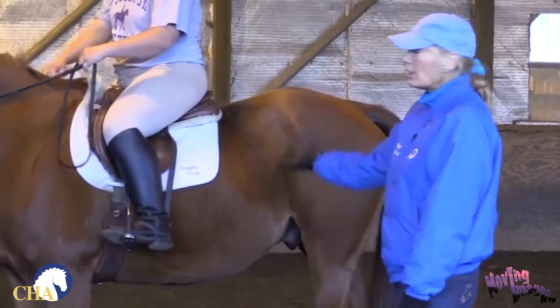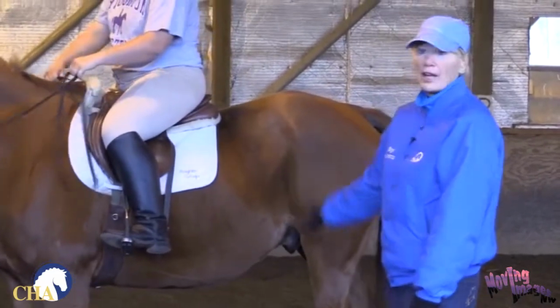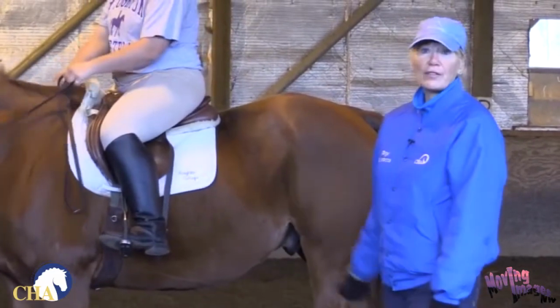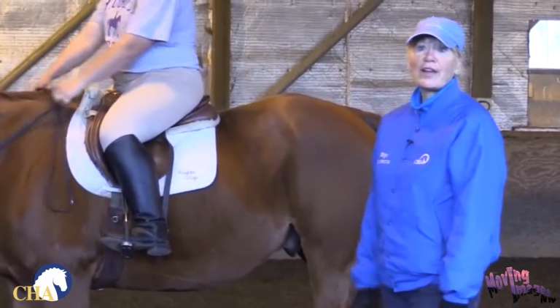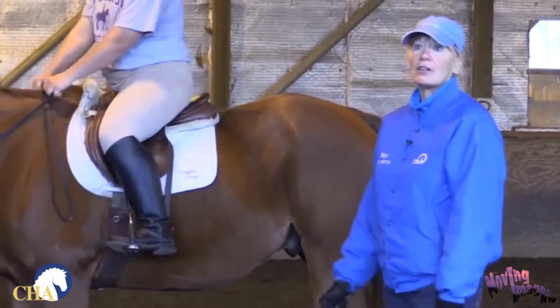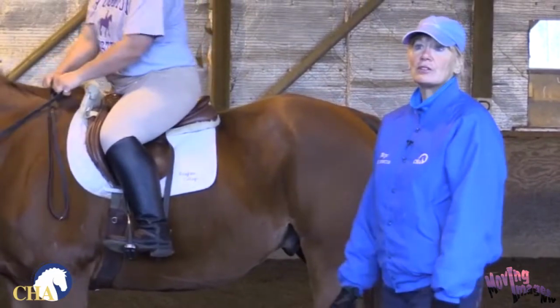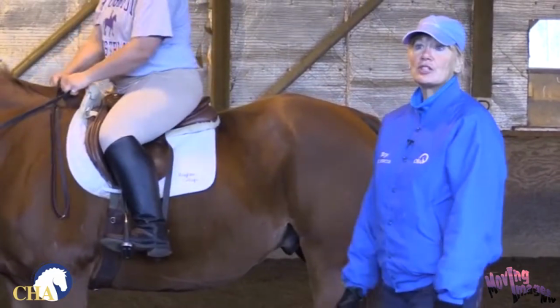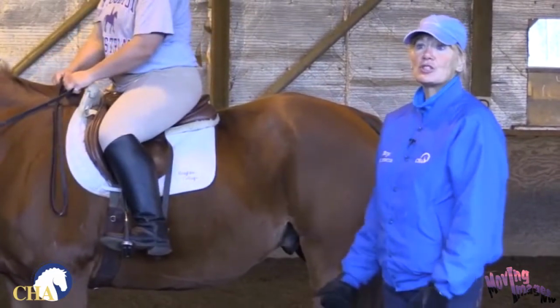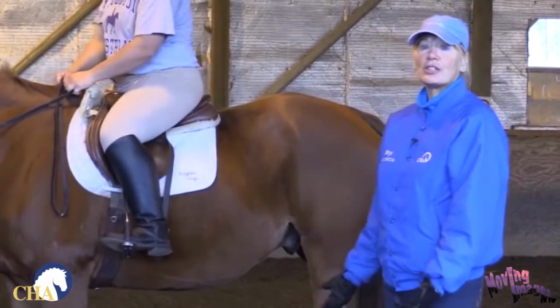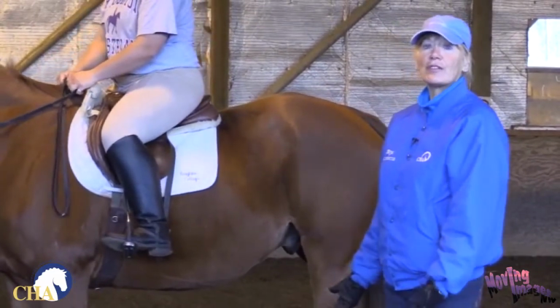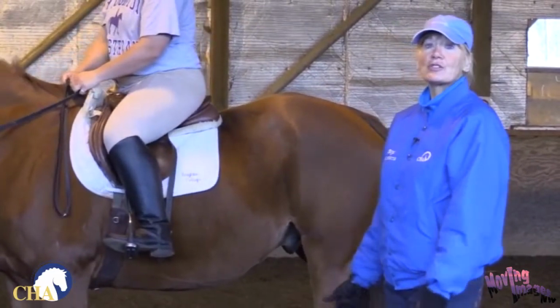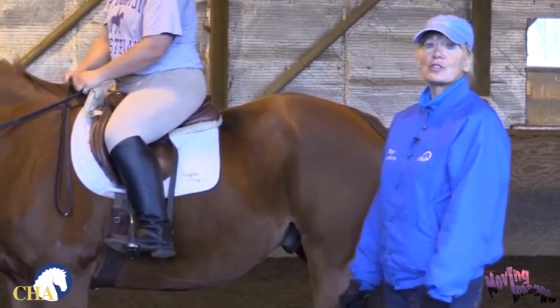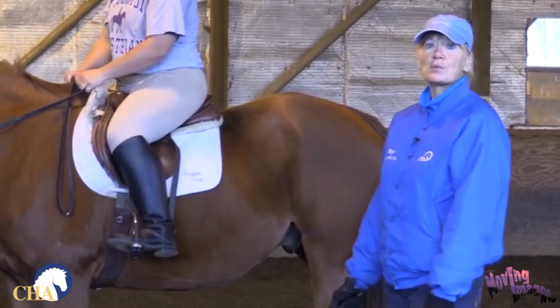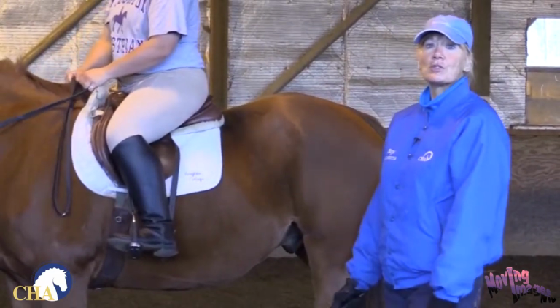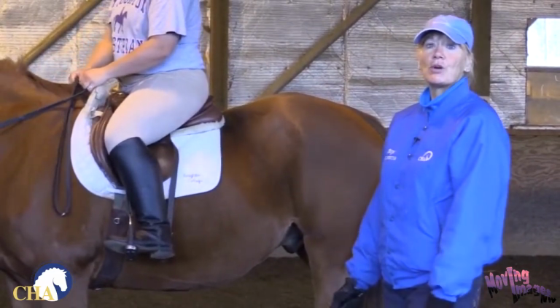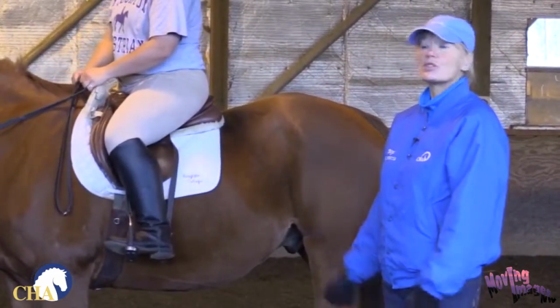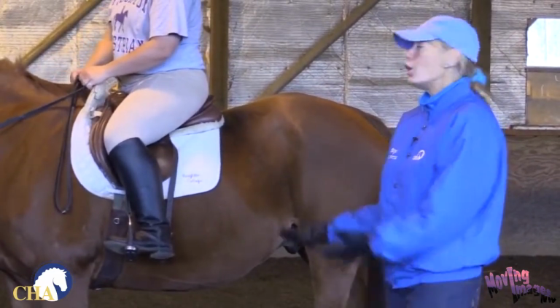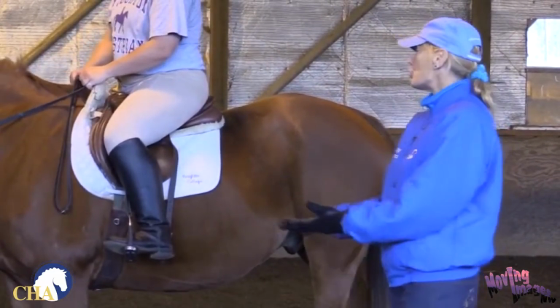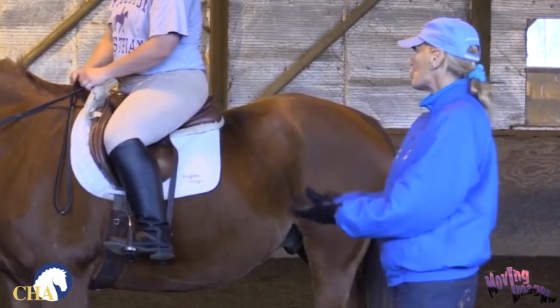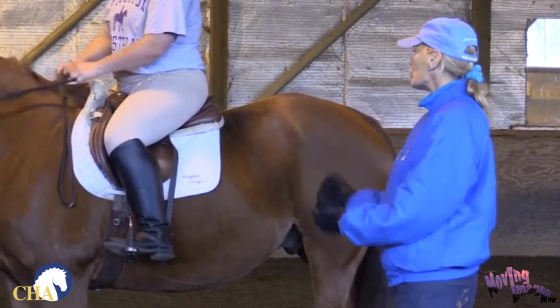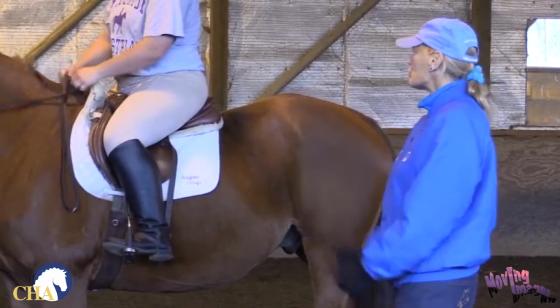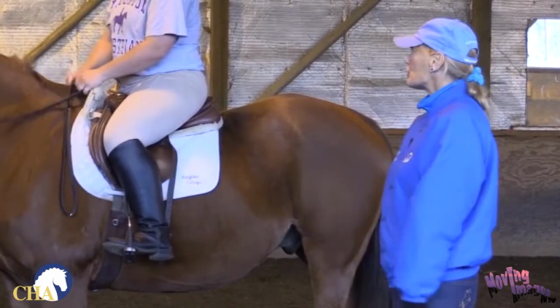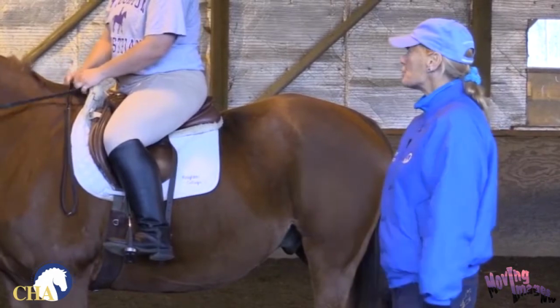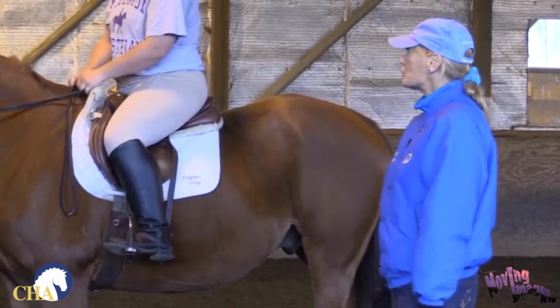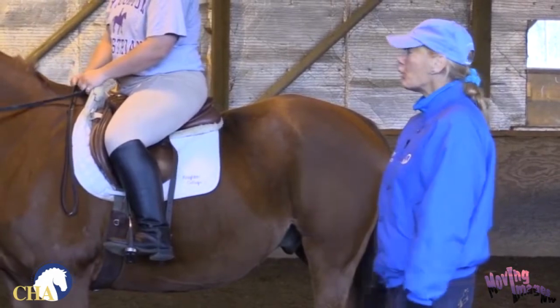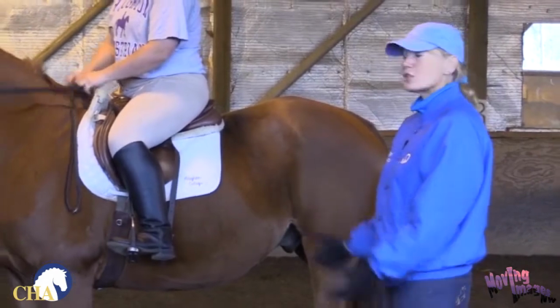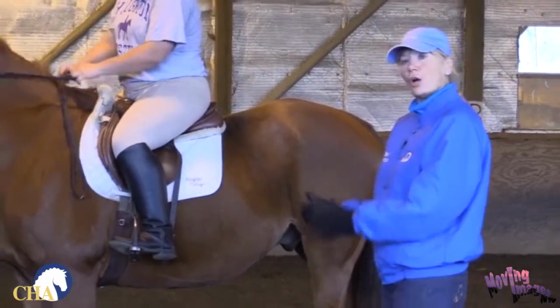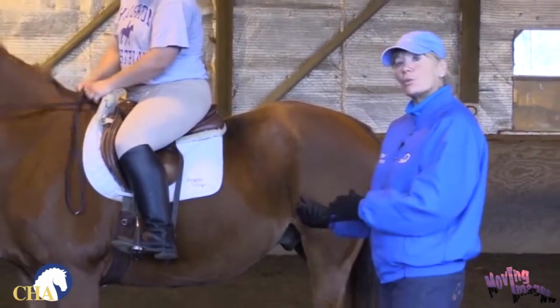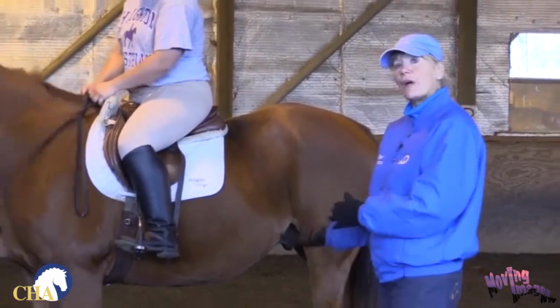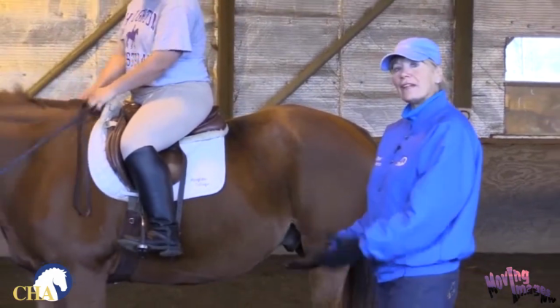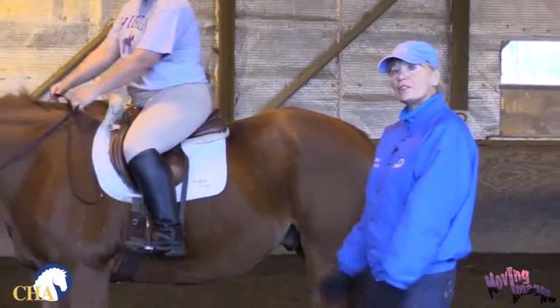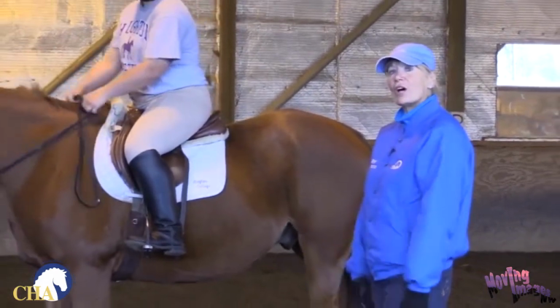And there — she's lengthened her stirrups two holes, shortened her stirrups two holes, ready to go.